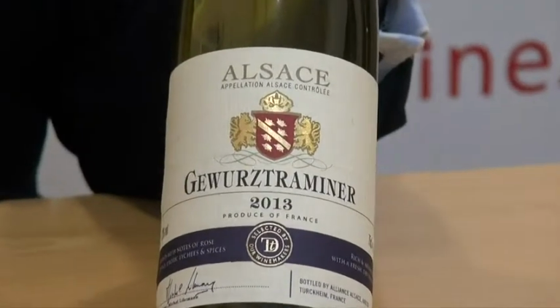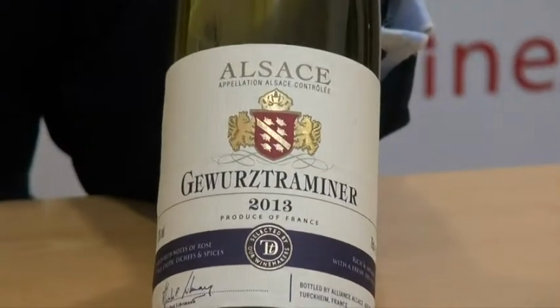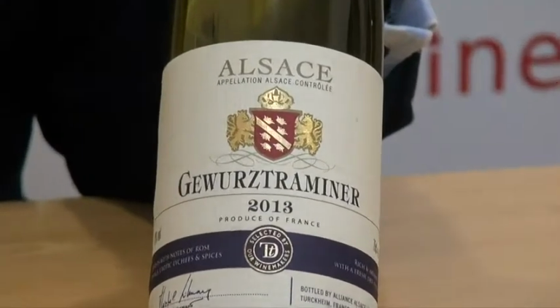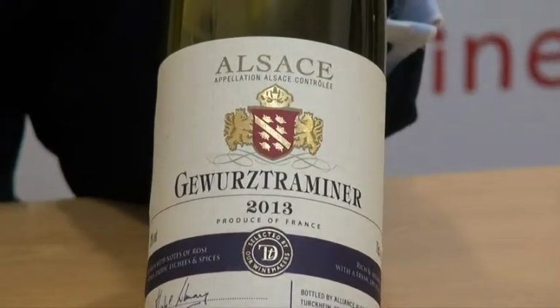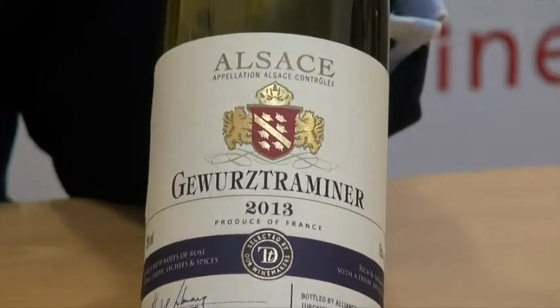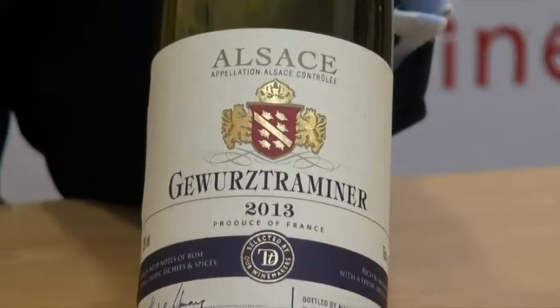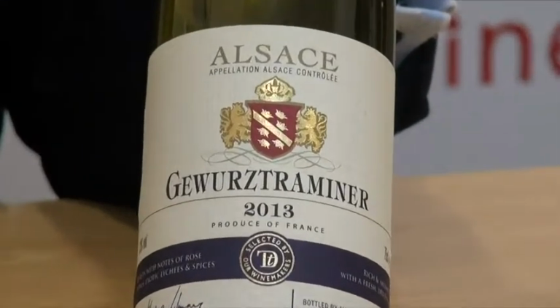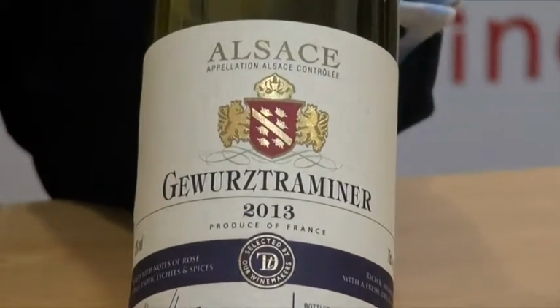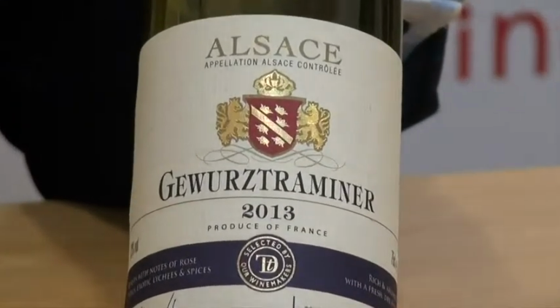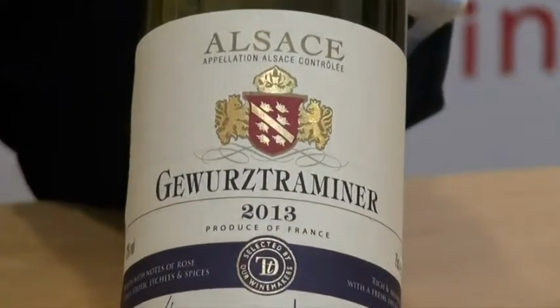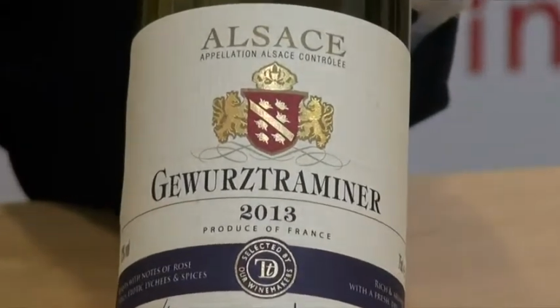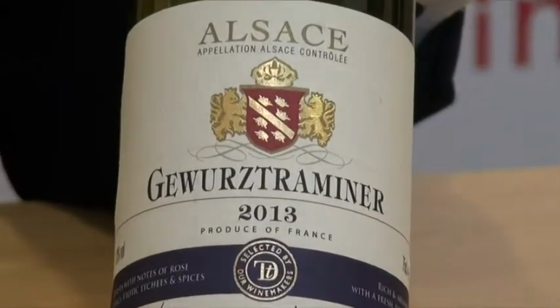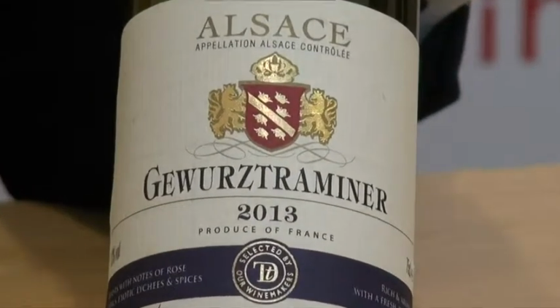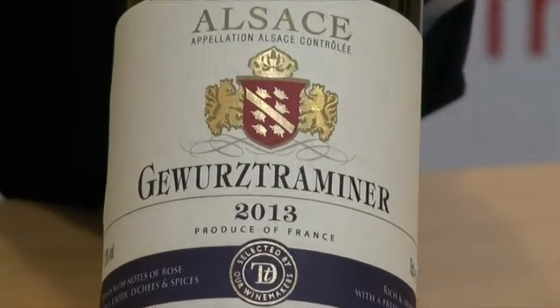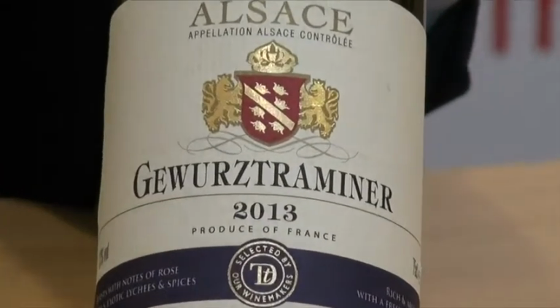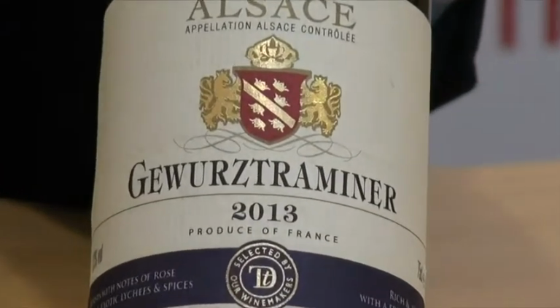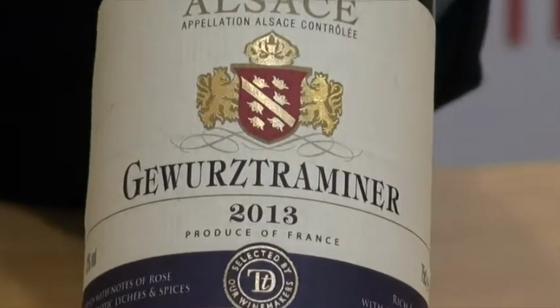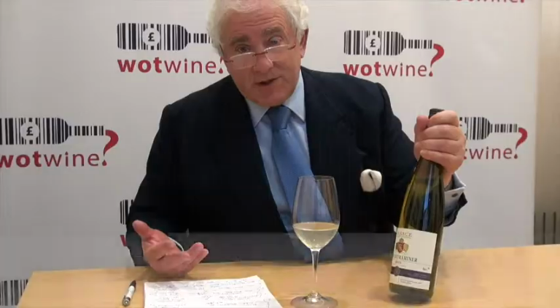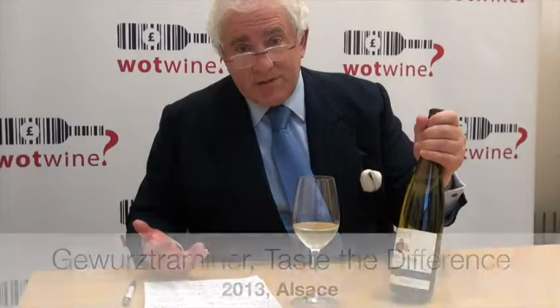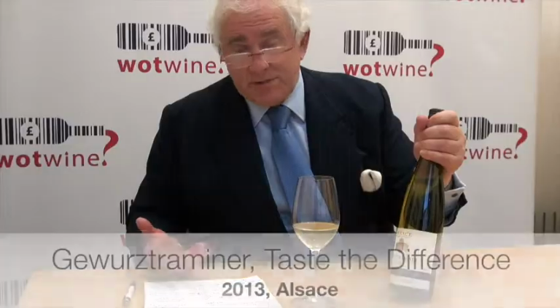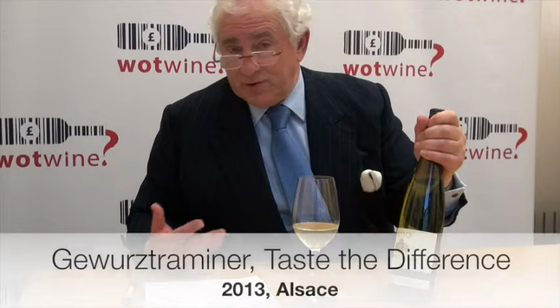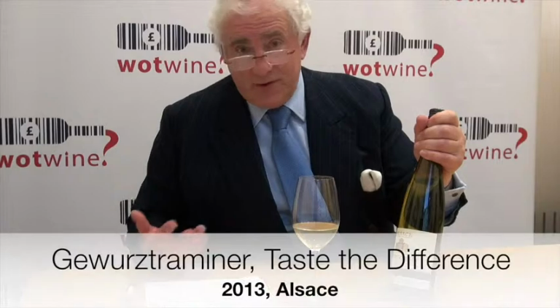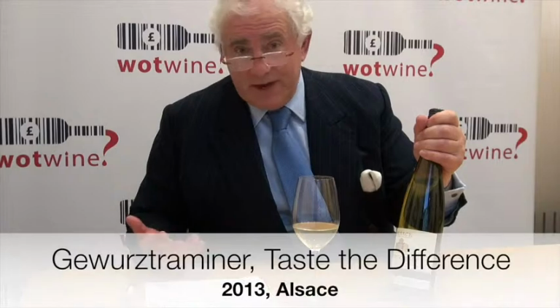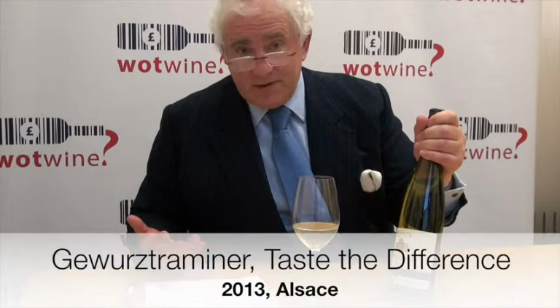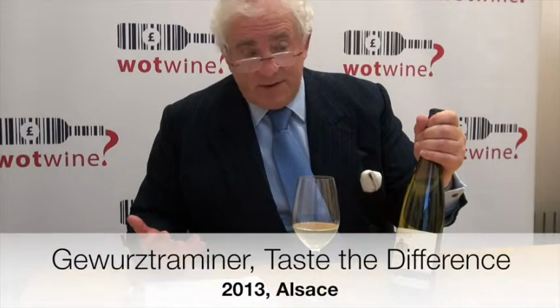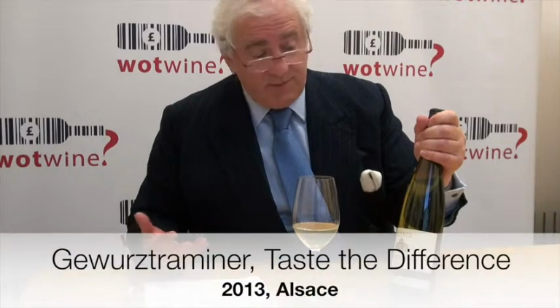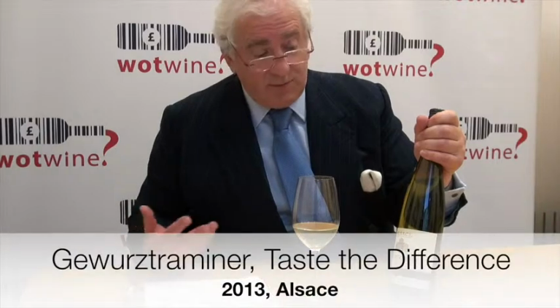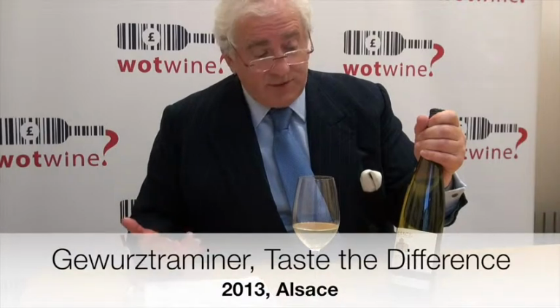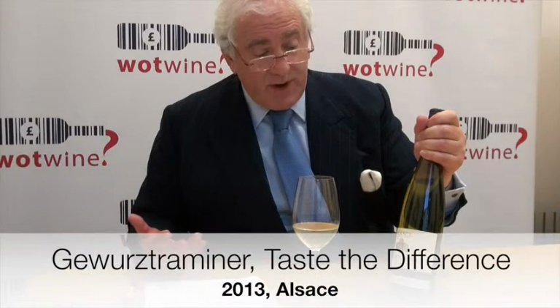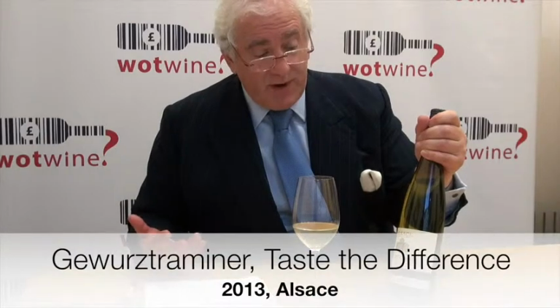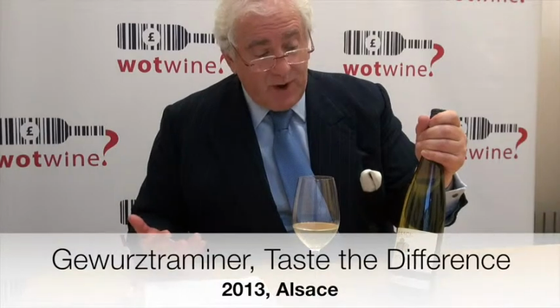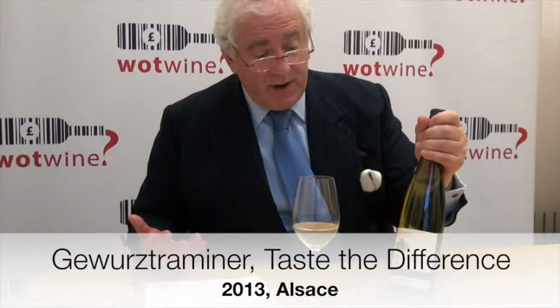Well, I would use it as an aperitif, nicely chilled, which is great if you don't want sparkling wine.